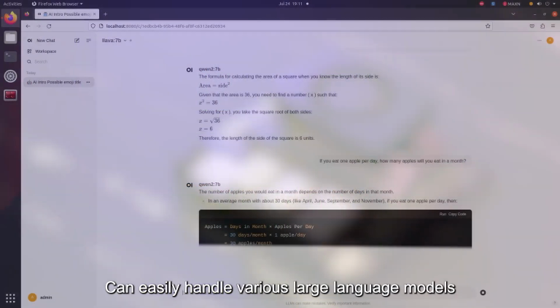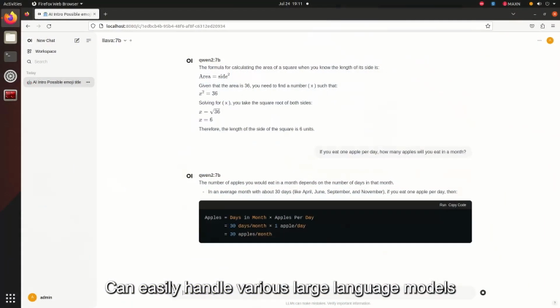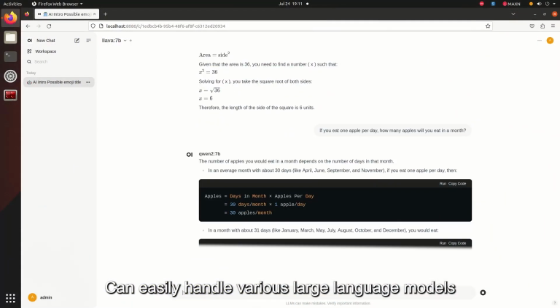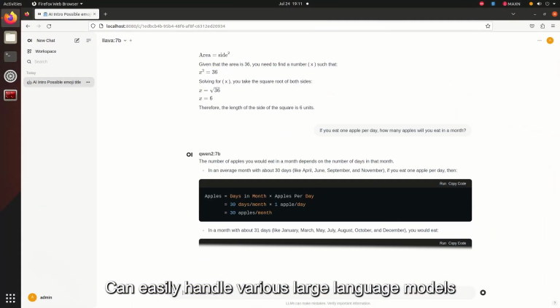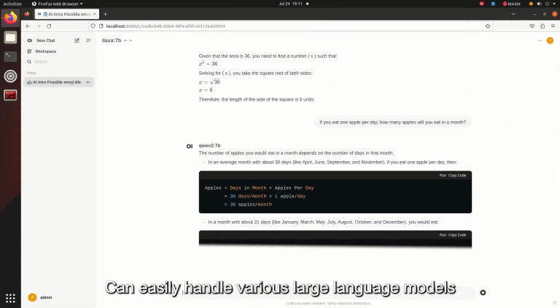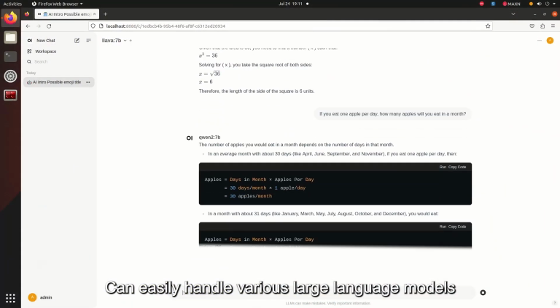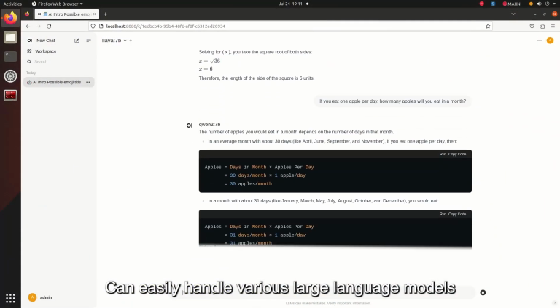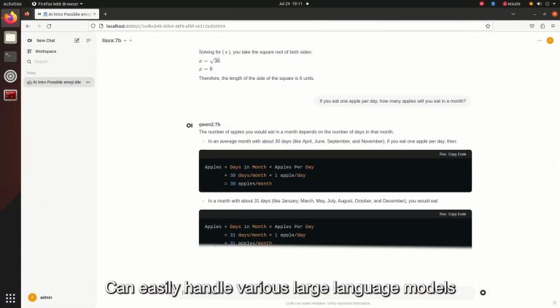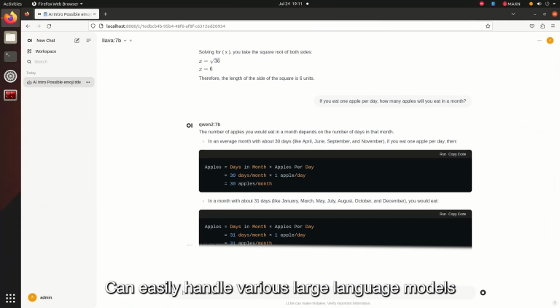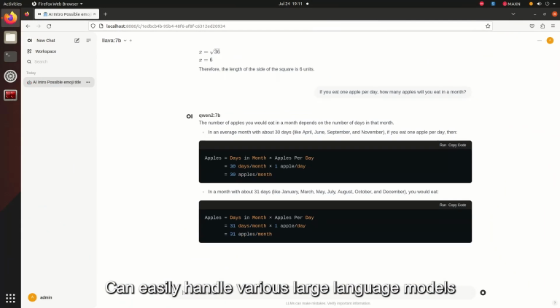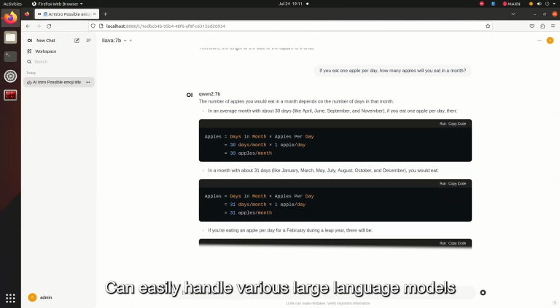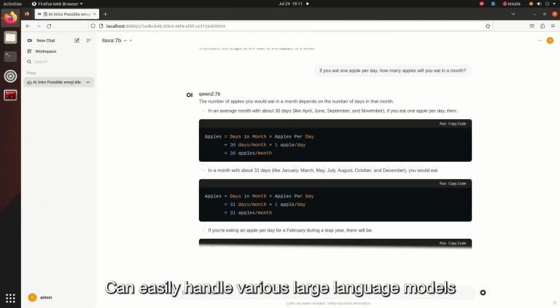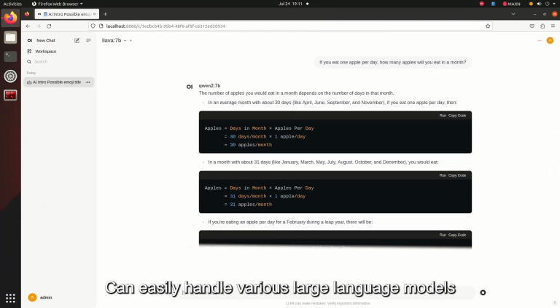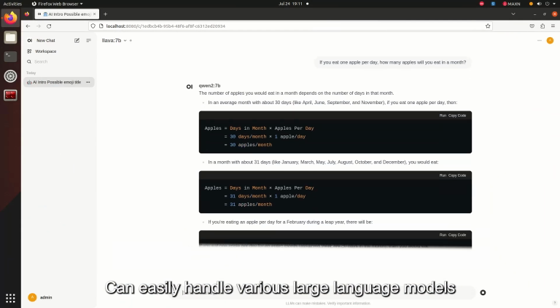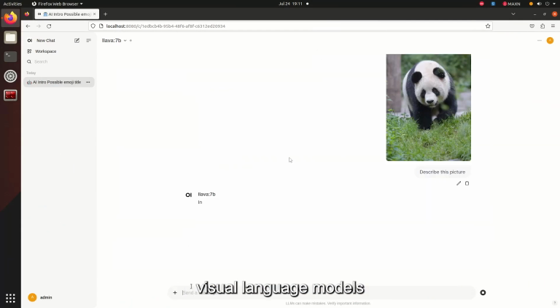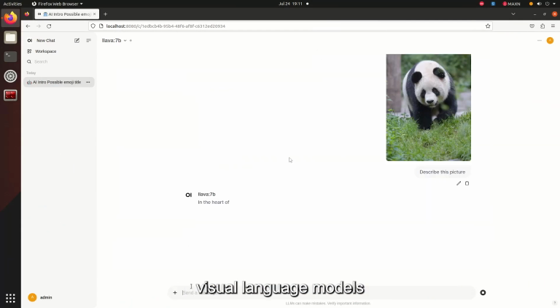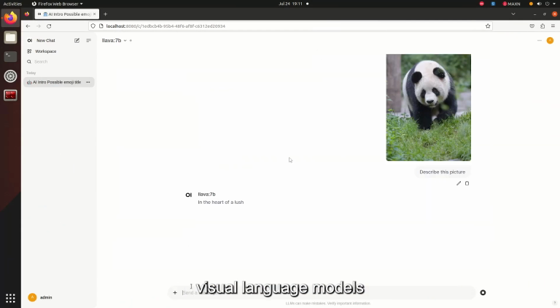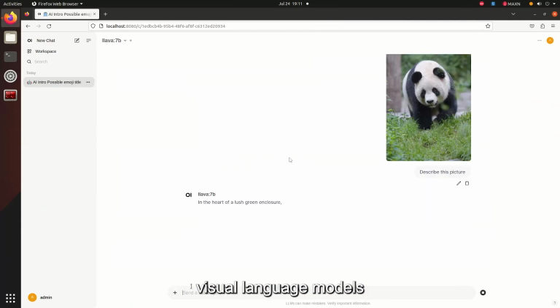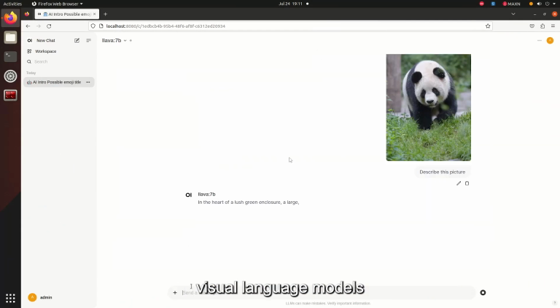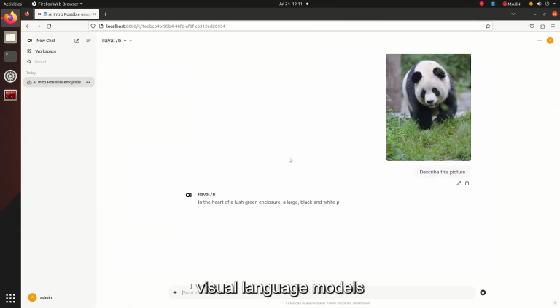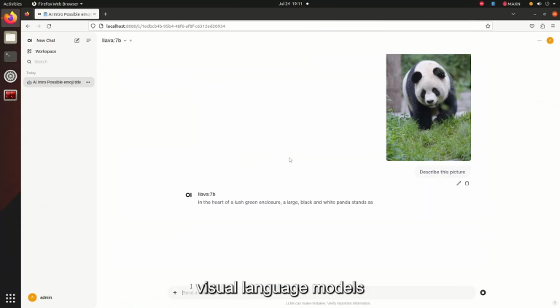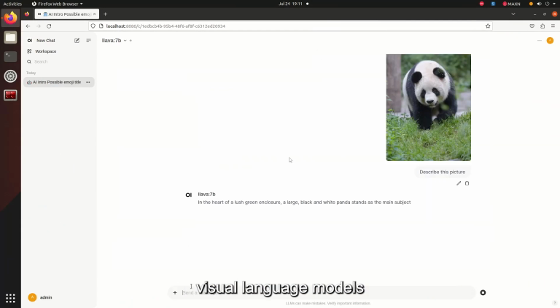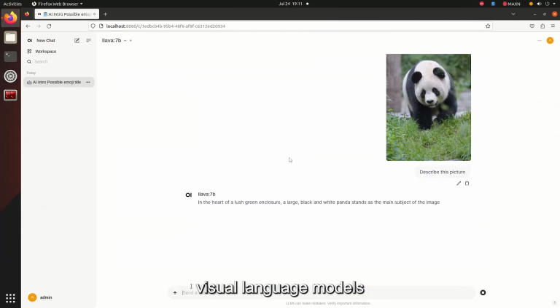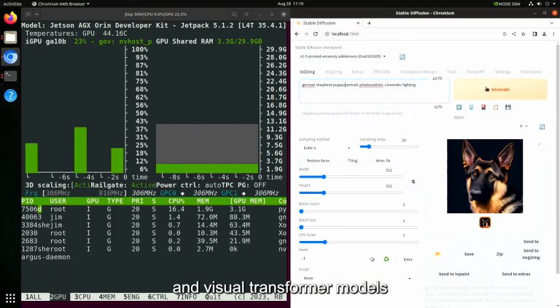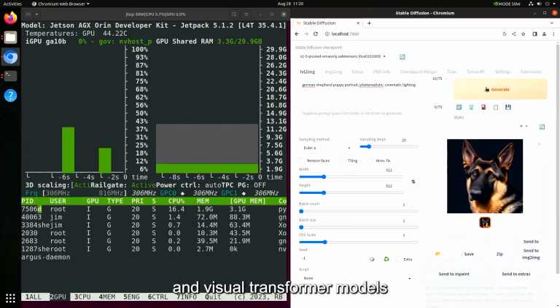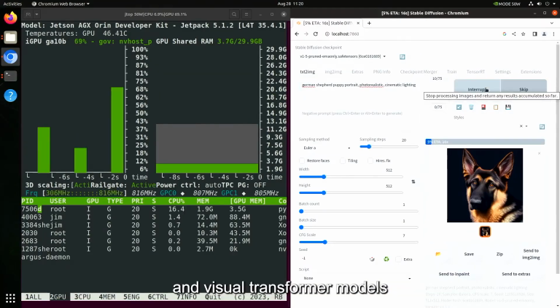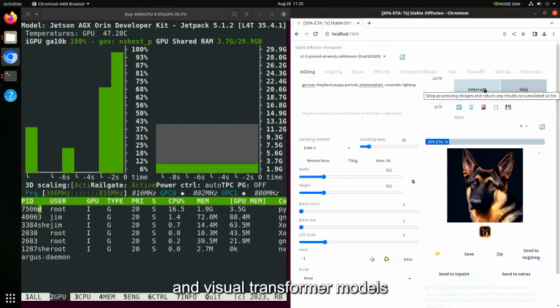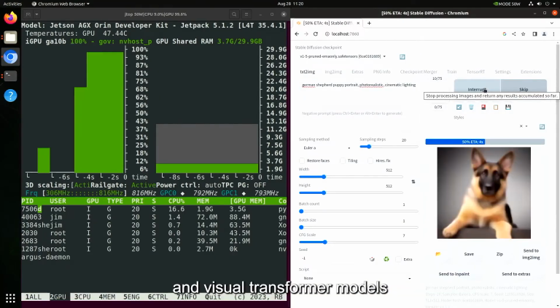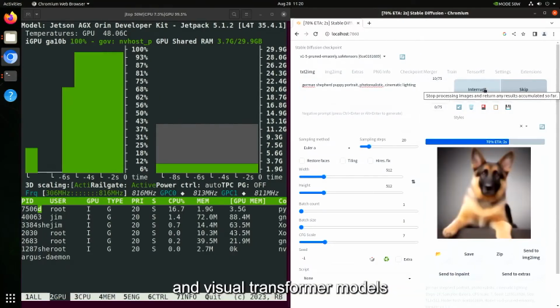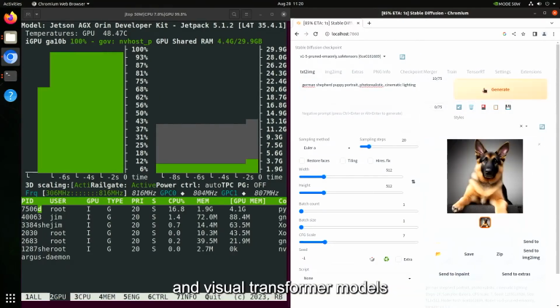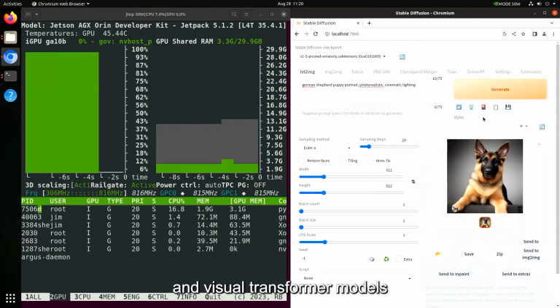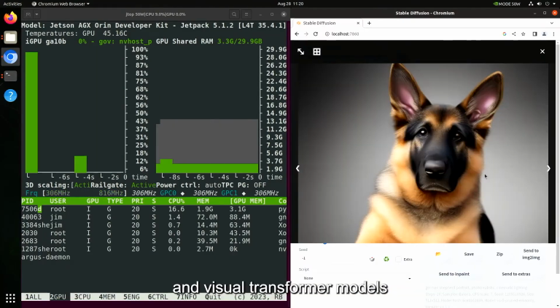It can easily handle various large language models, visual language models, and visual transformer models.